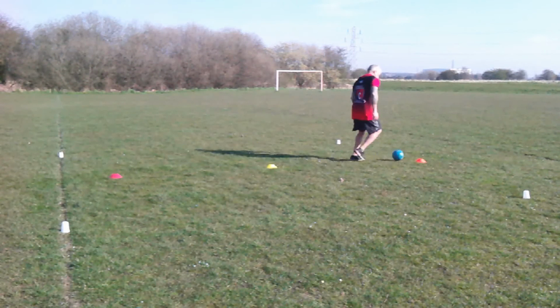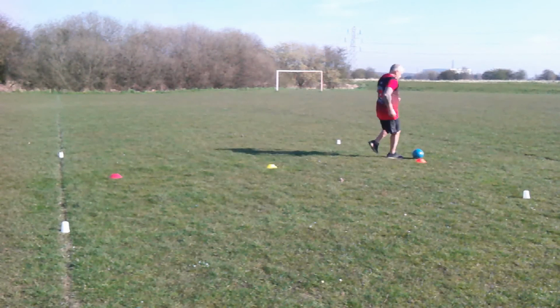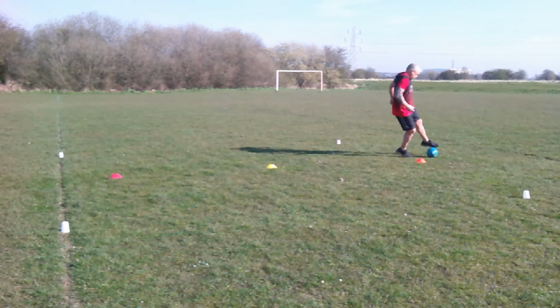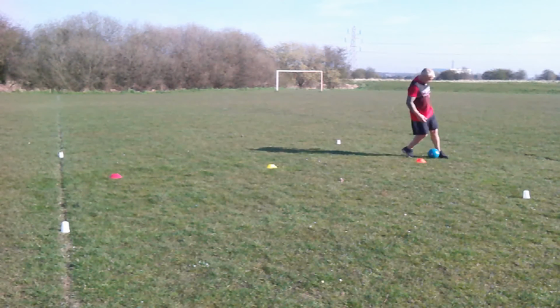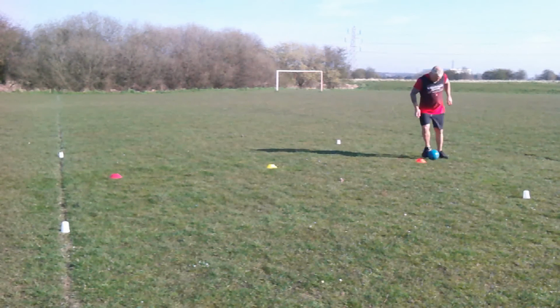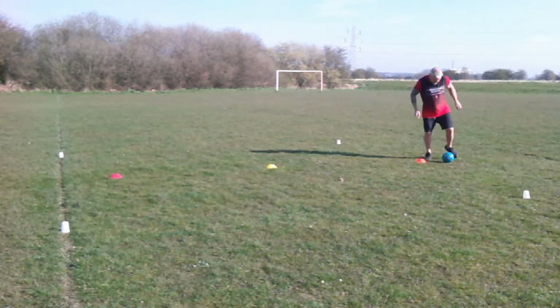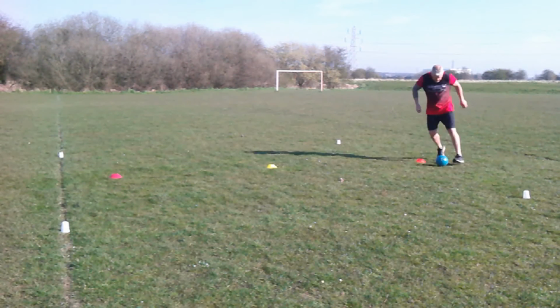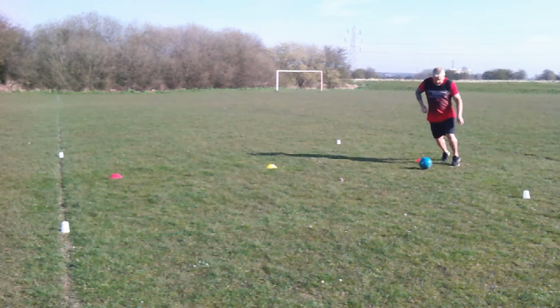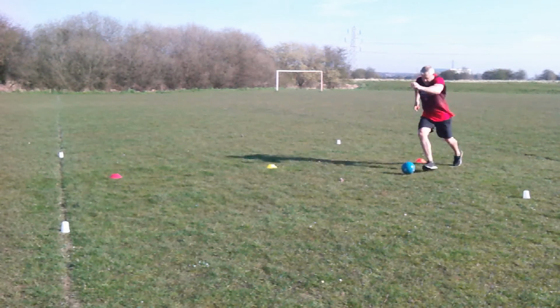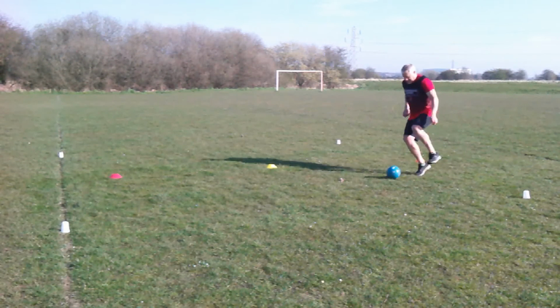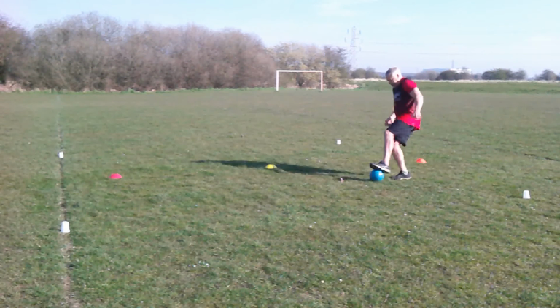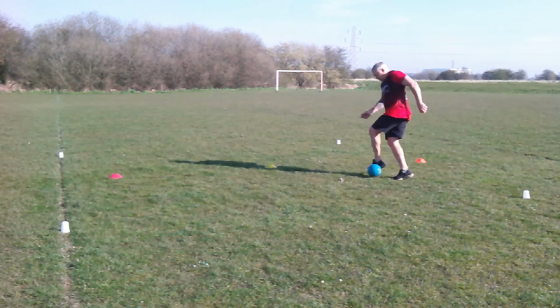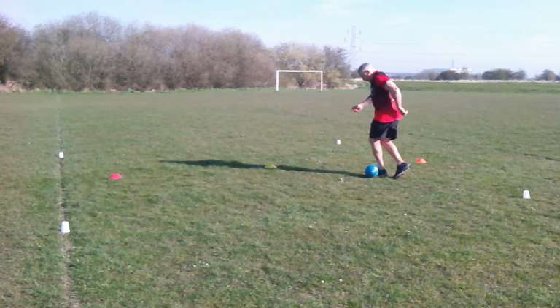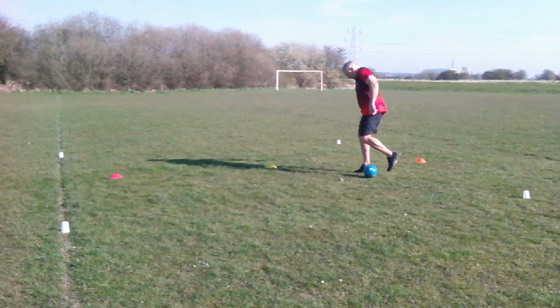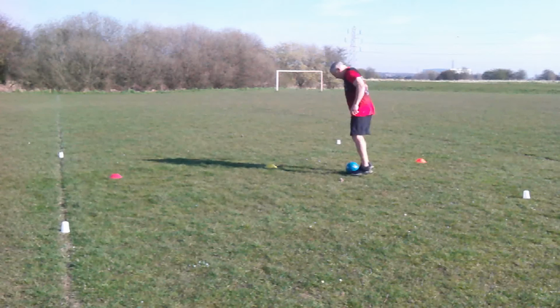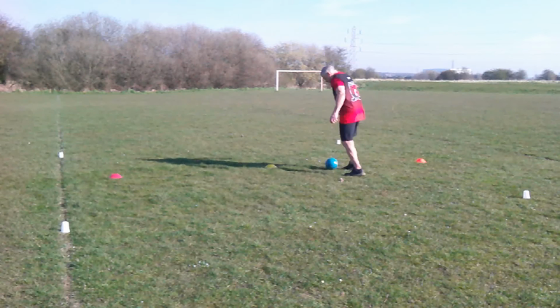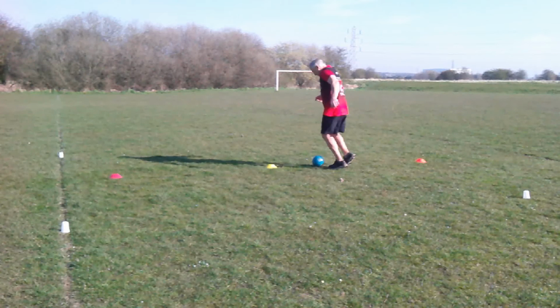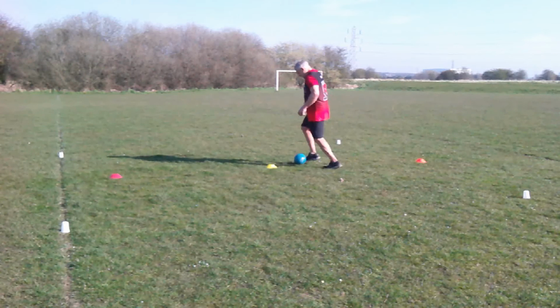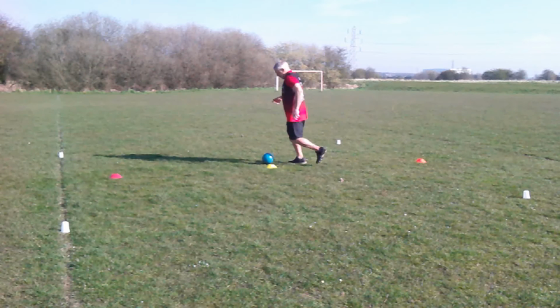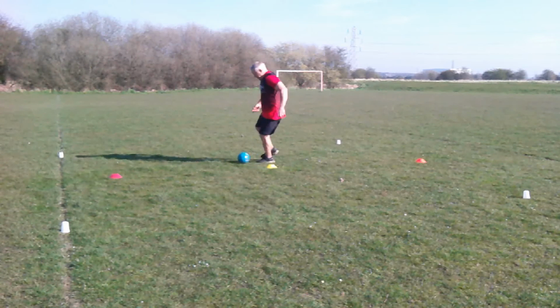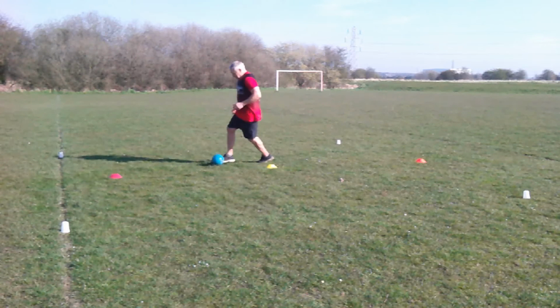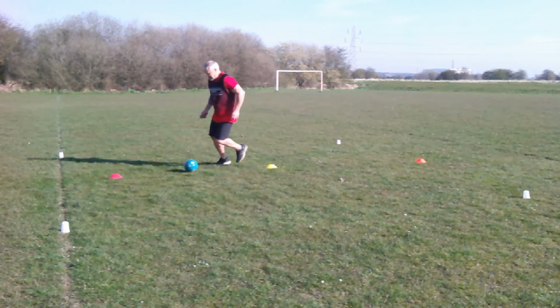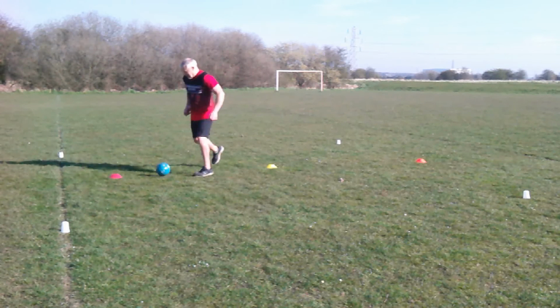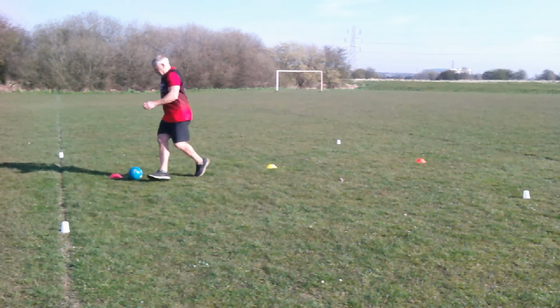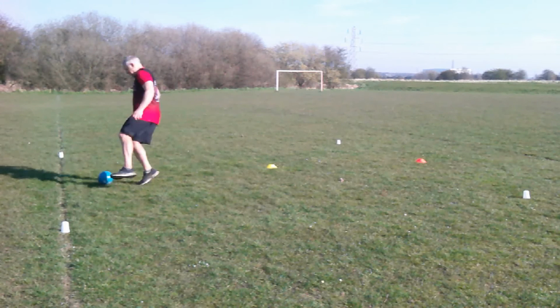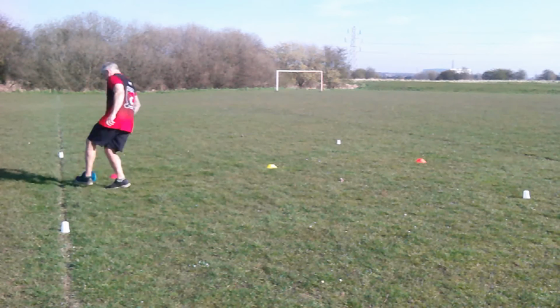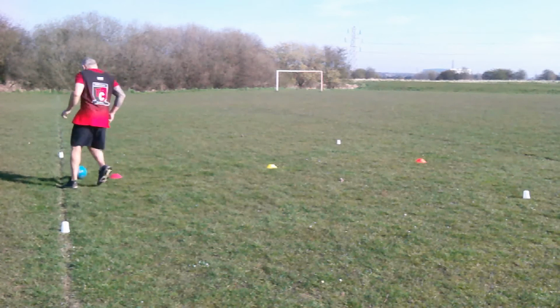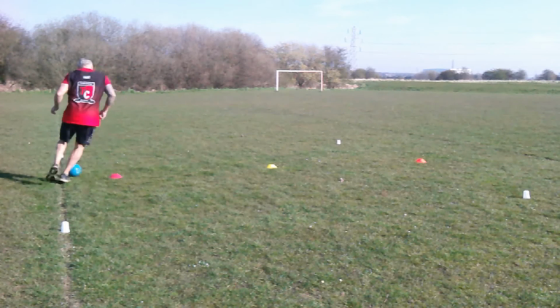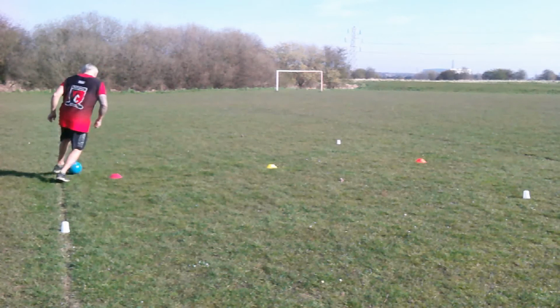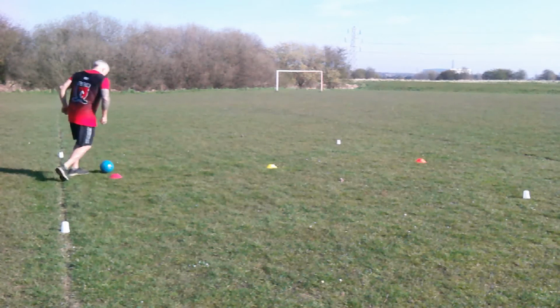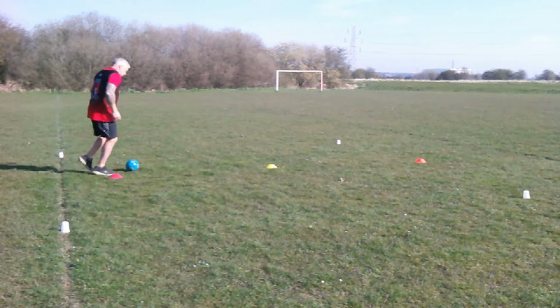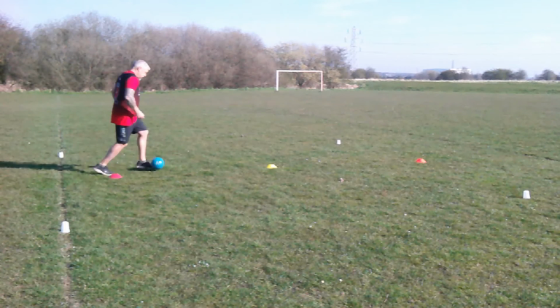On this clip you can see myself doing the figure of 8 dribbling challenge — albeit very poorly. I'm sure your kids out there can do it much better than I did.